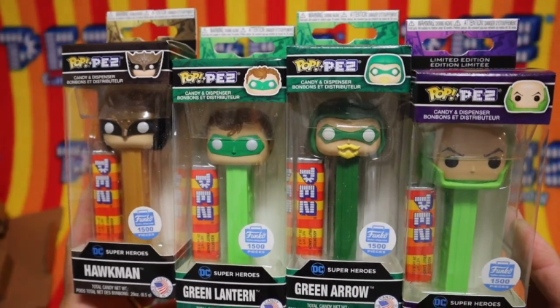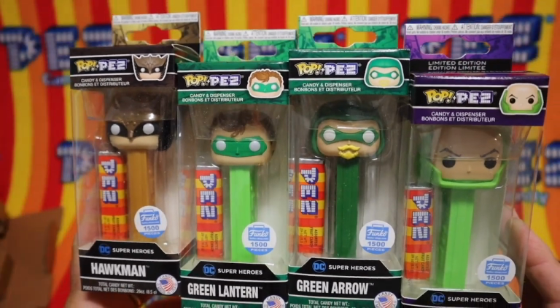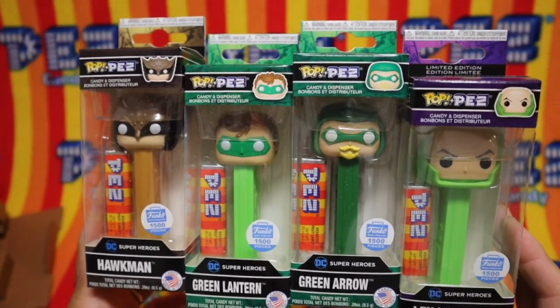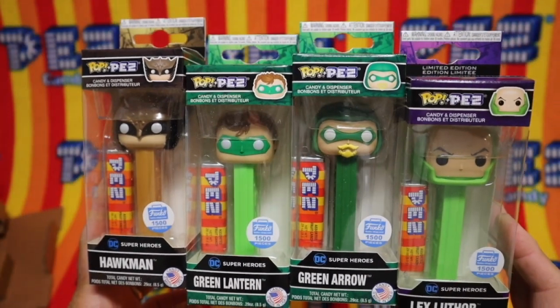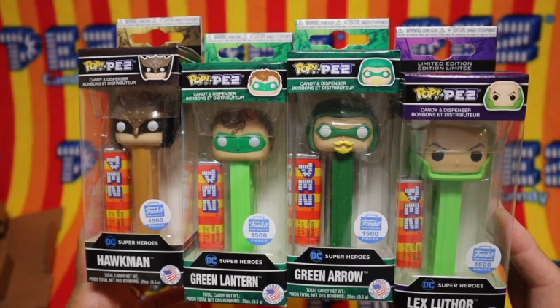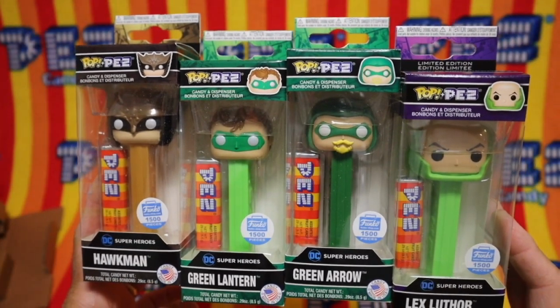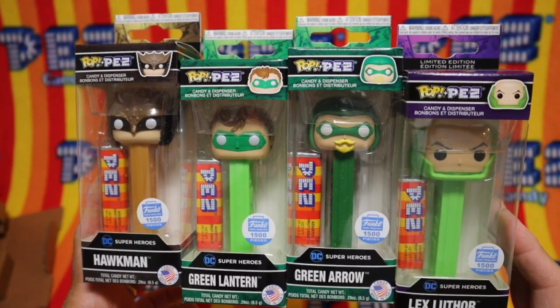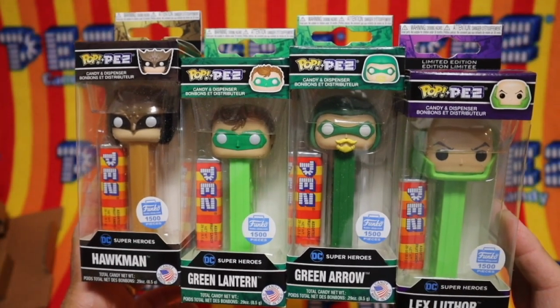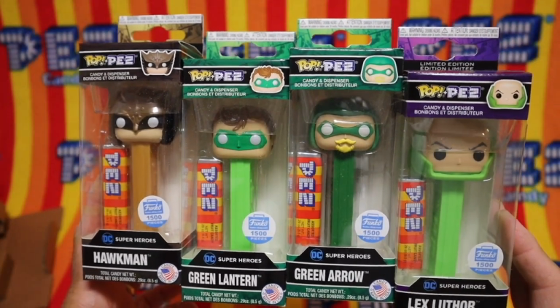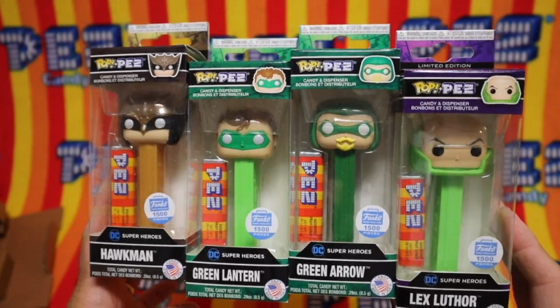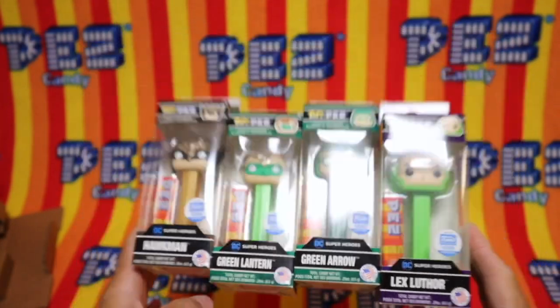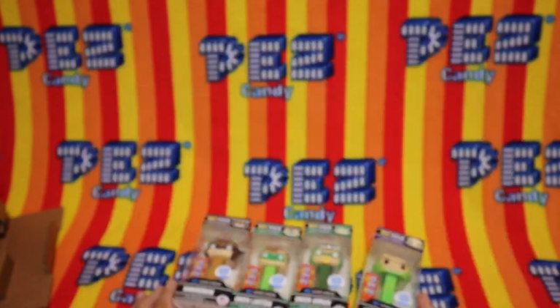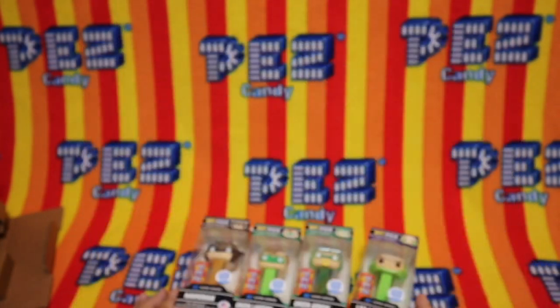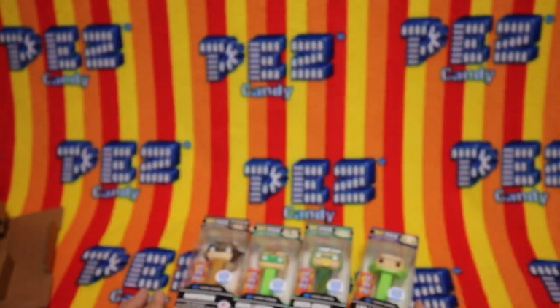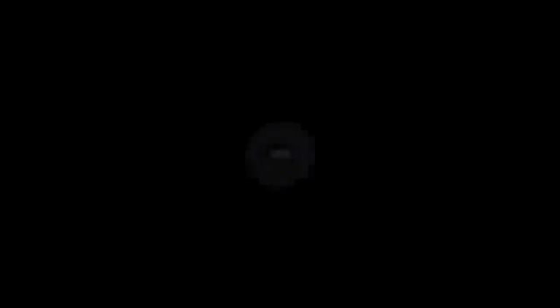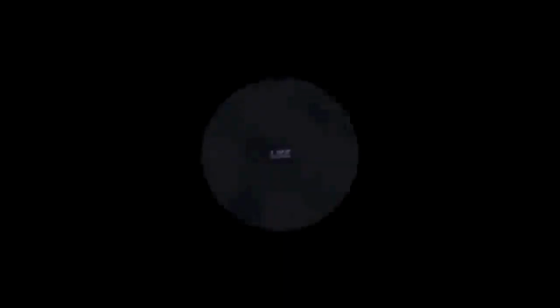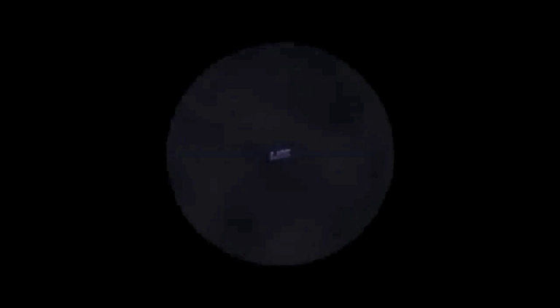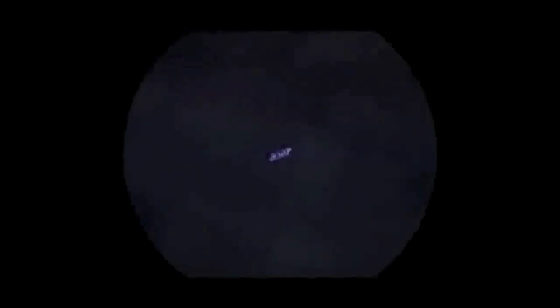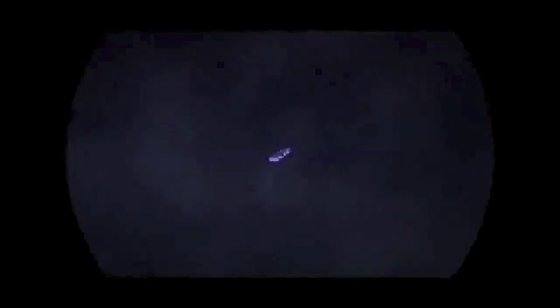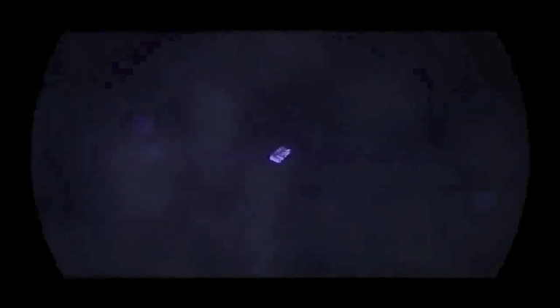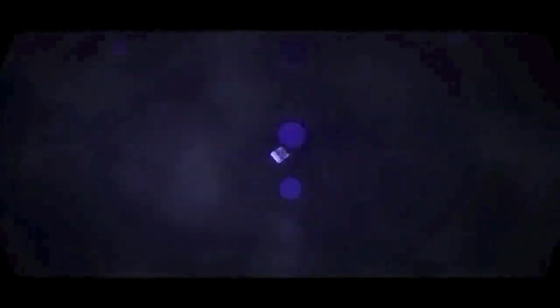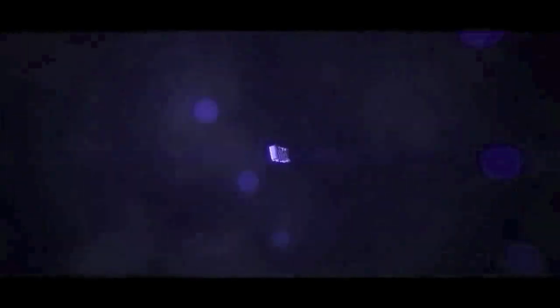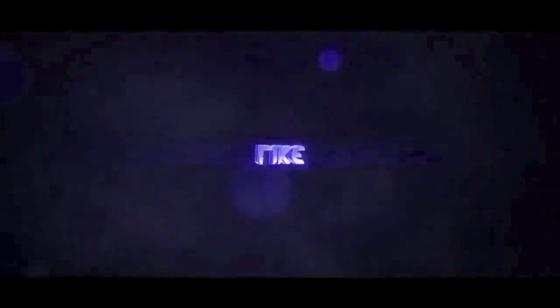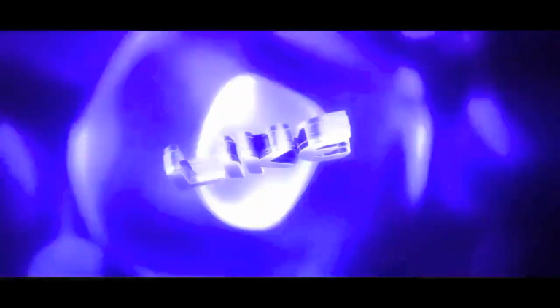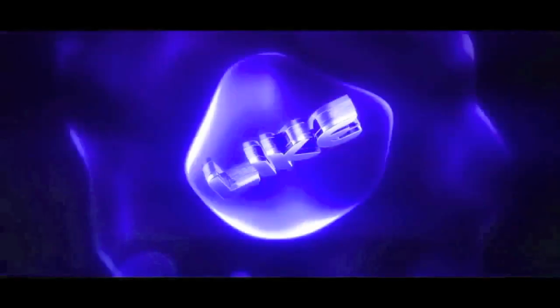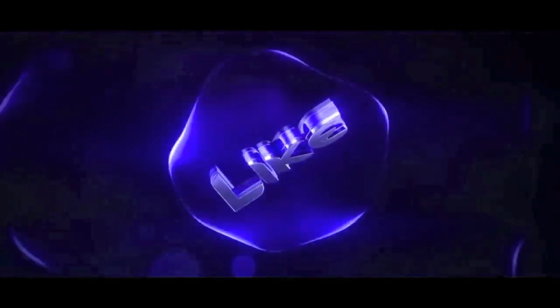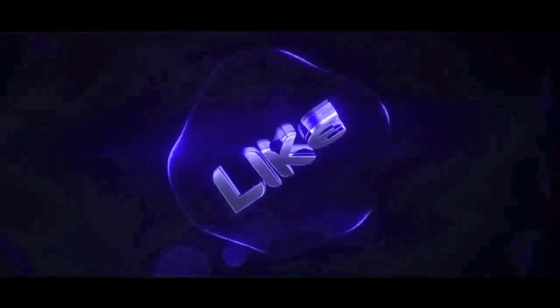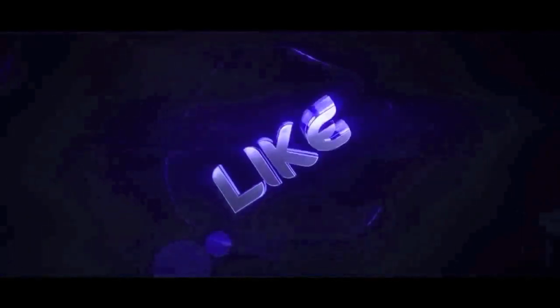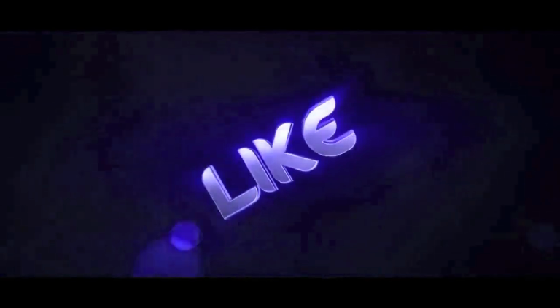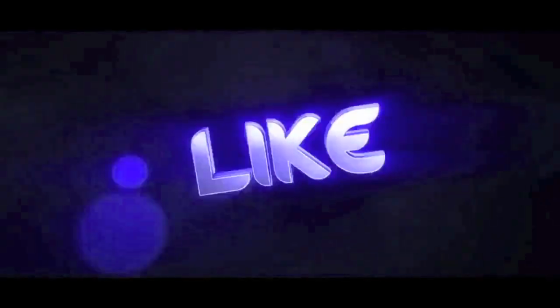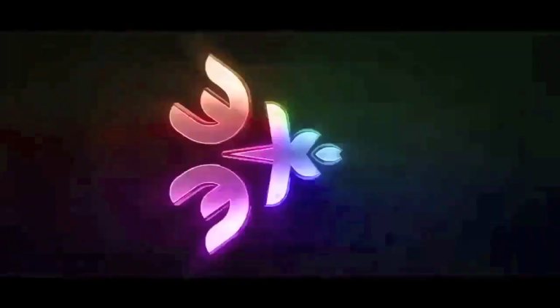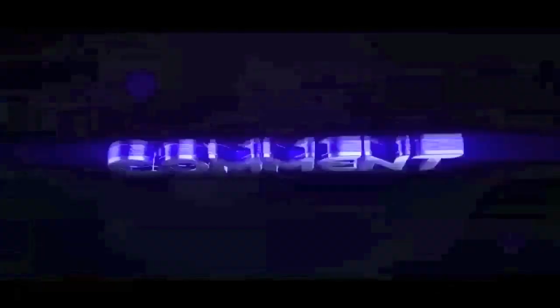Well, let's get to this, shall we? First, help us out by clicking that like and subscribe button.